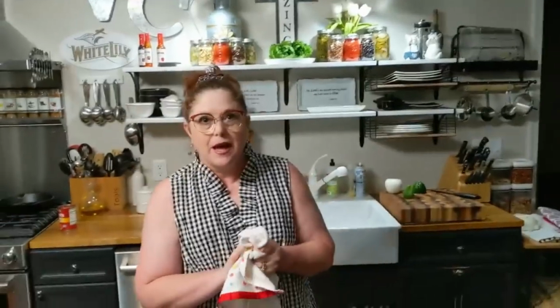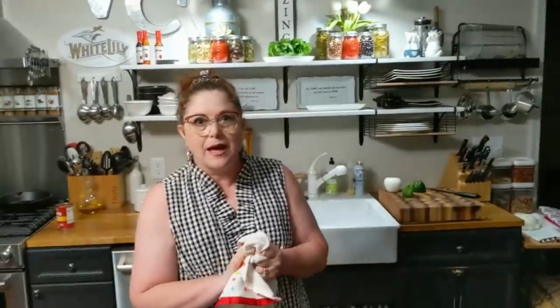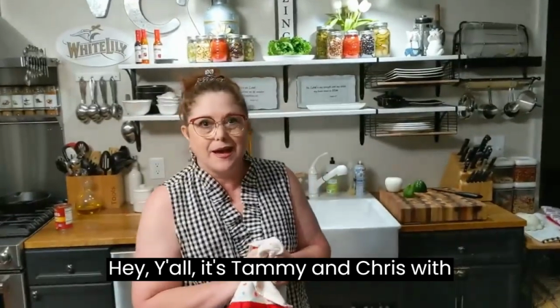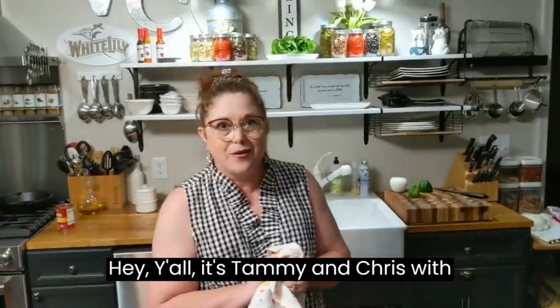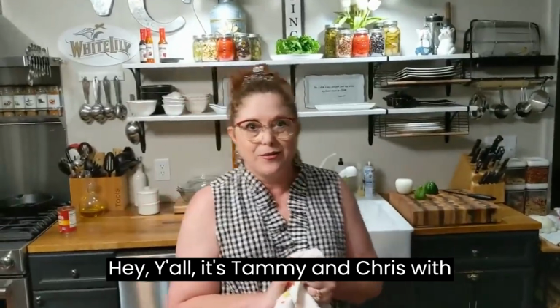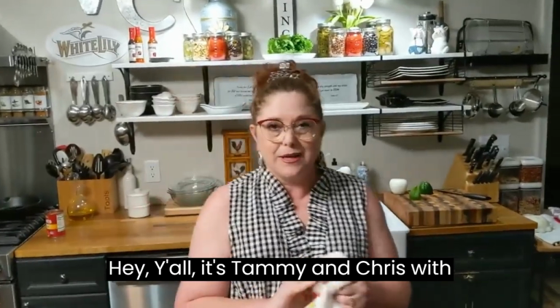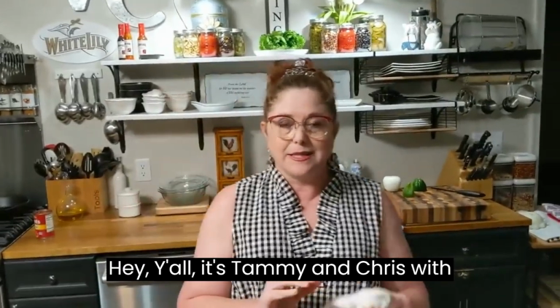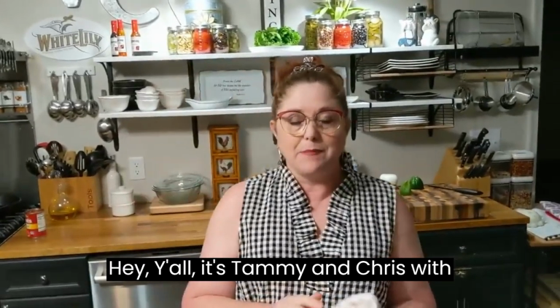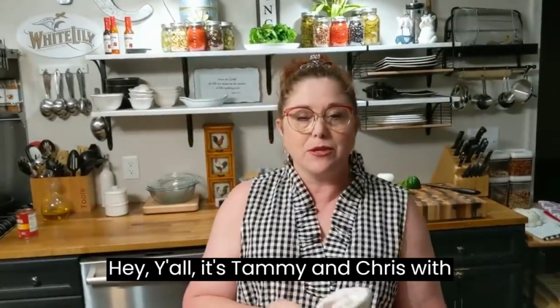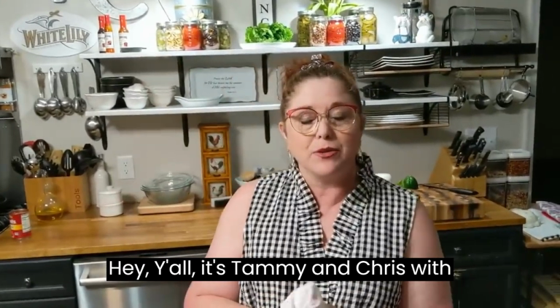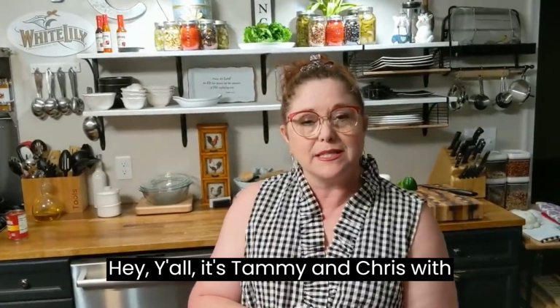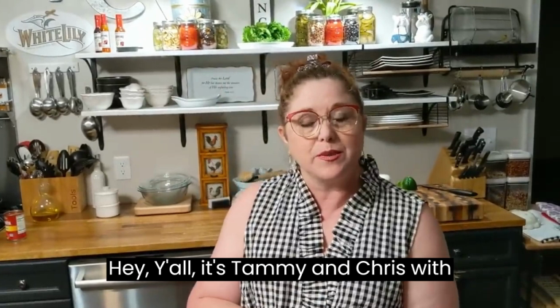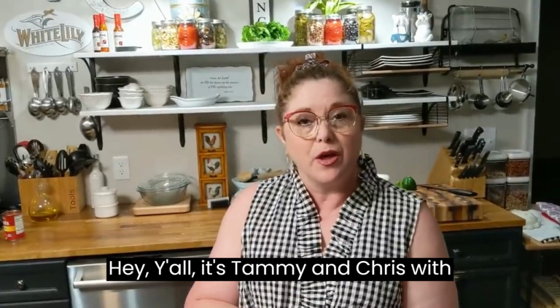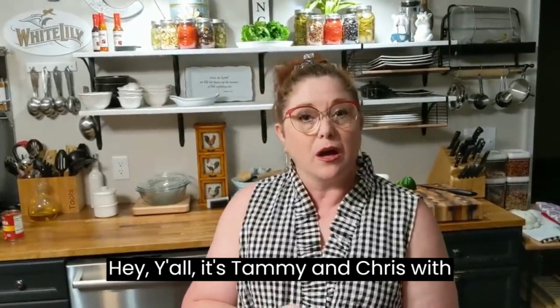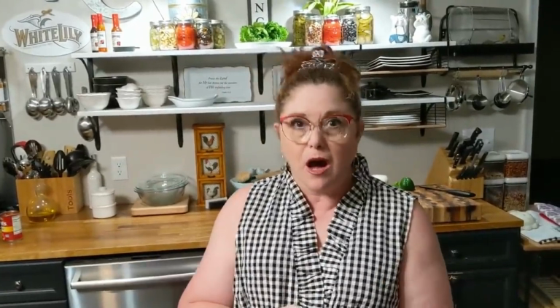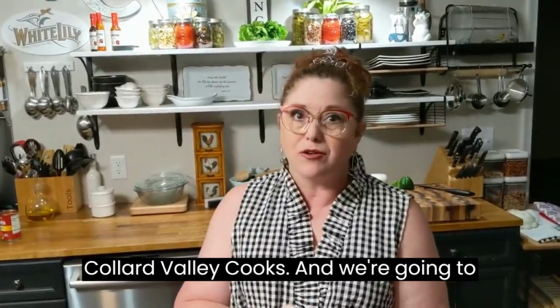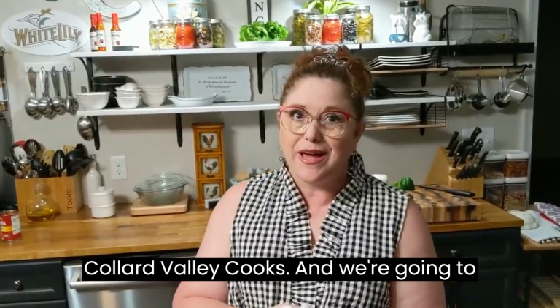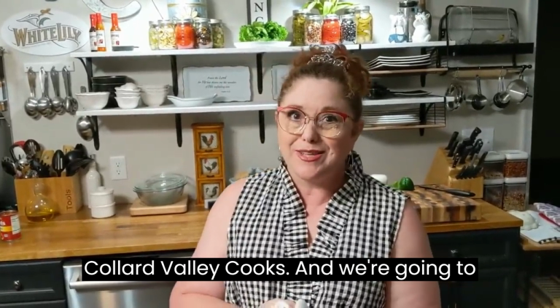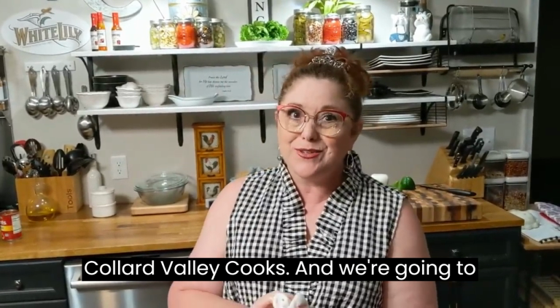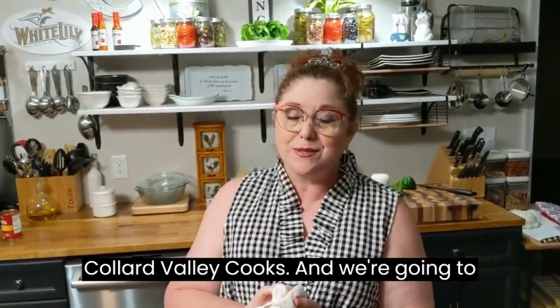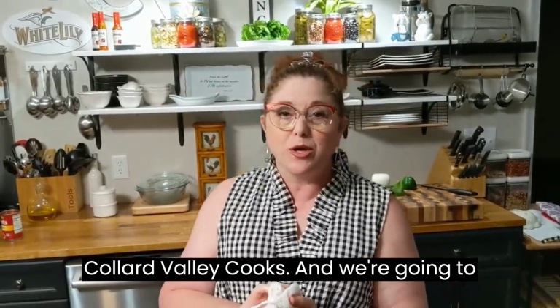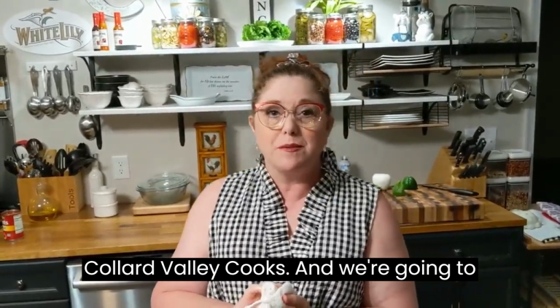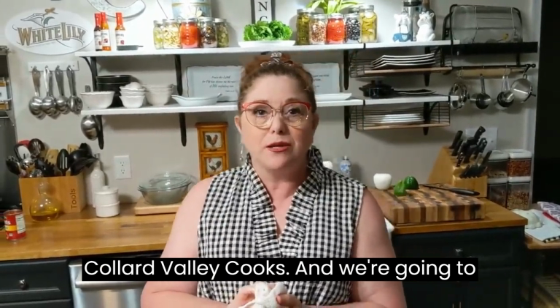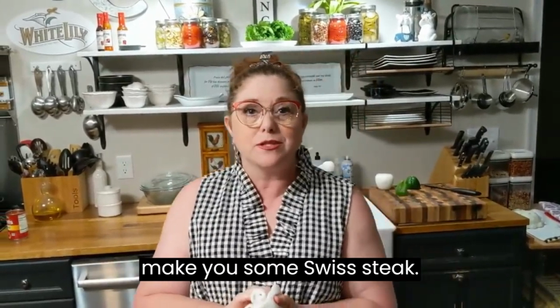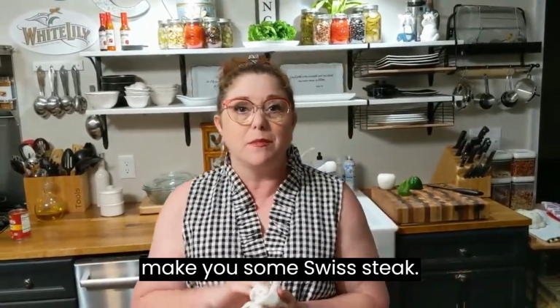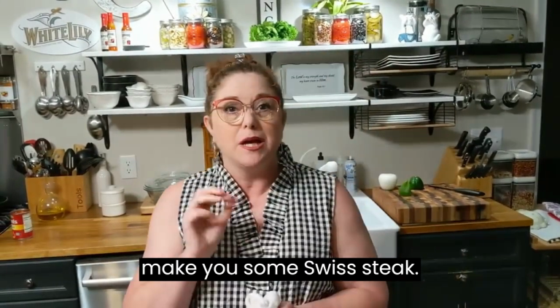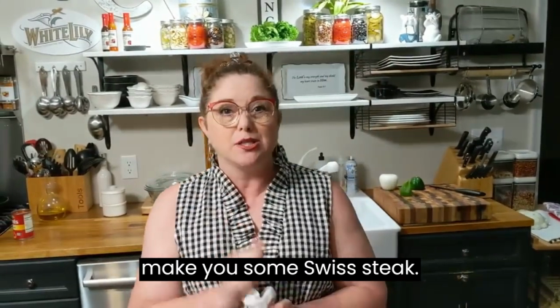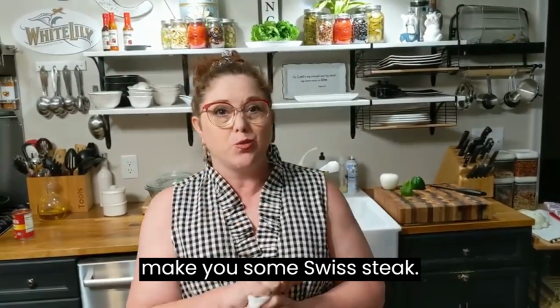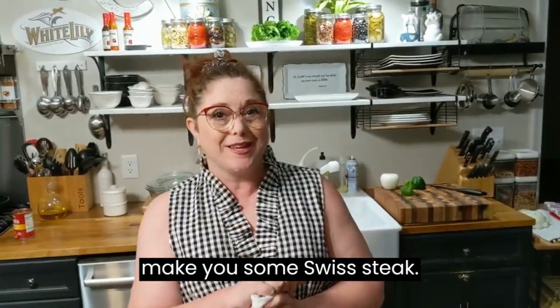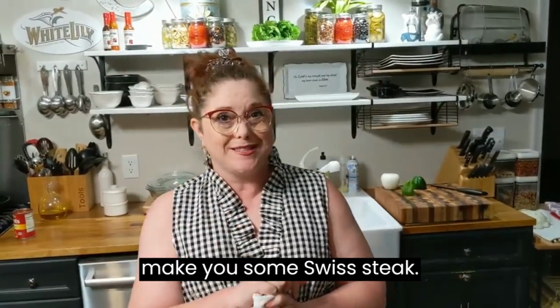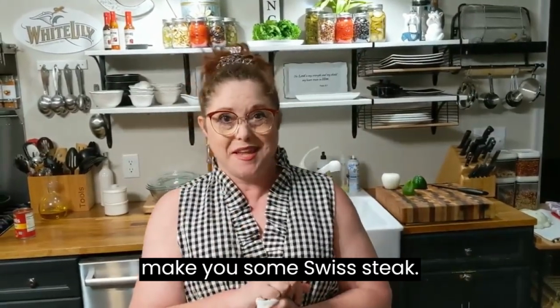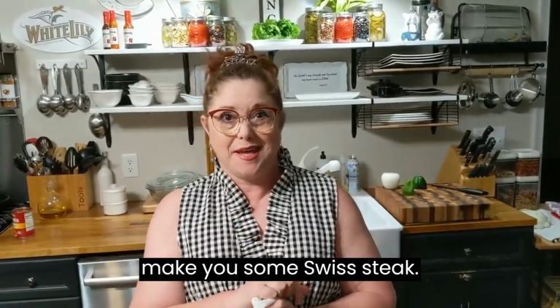Hey y'all, it's Tammy and Chris with Collard Valley Cooks, and we're going to make you some Swiss steak.